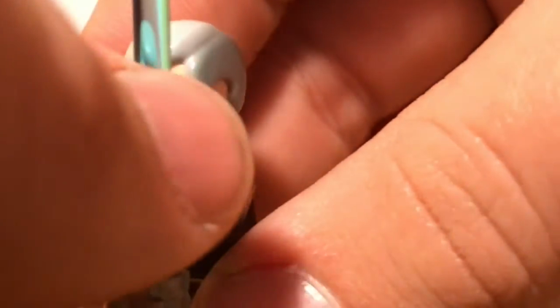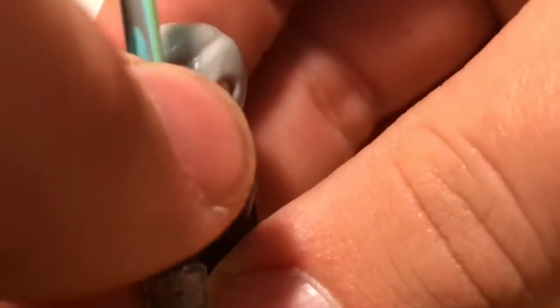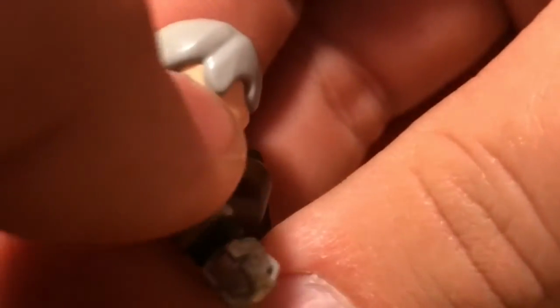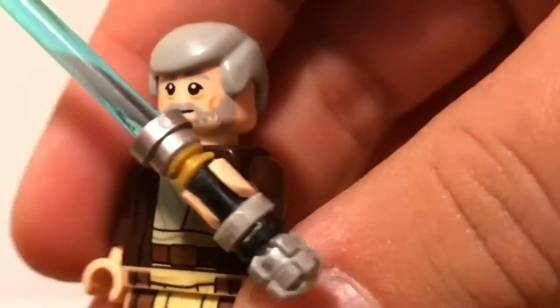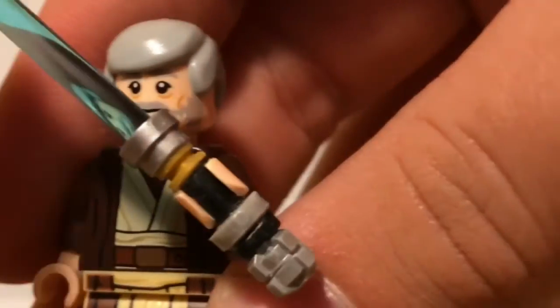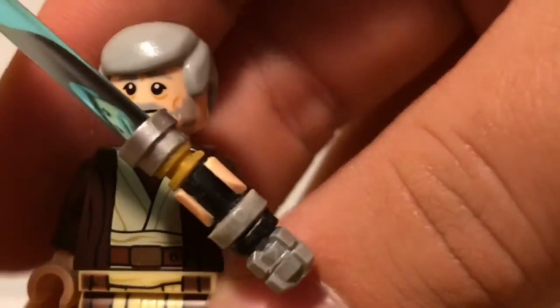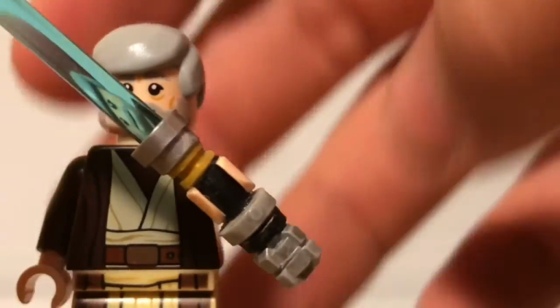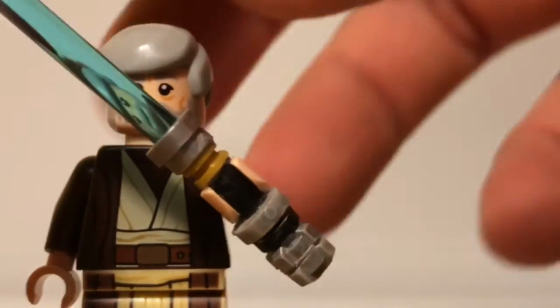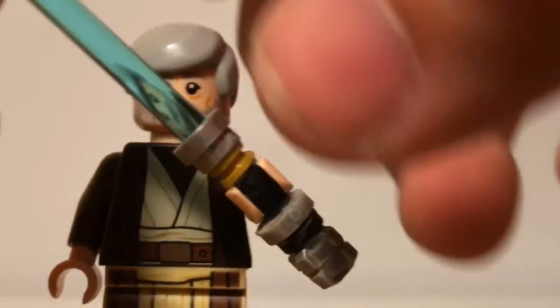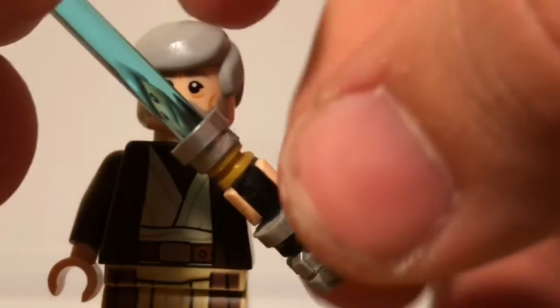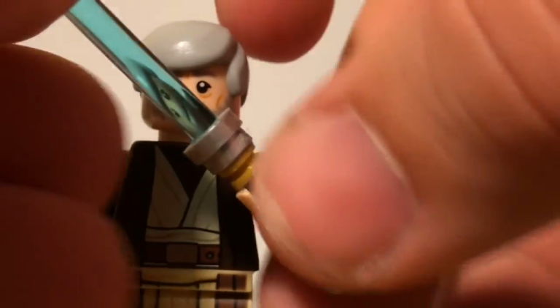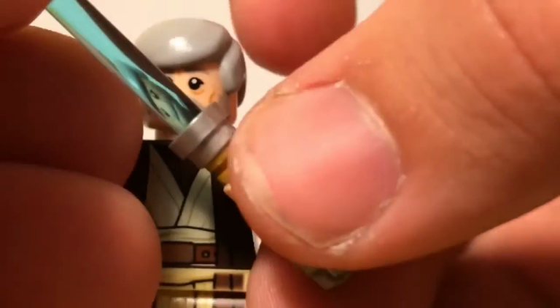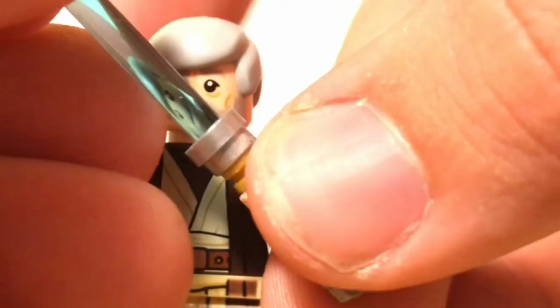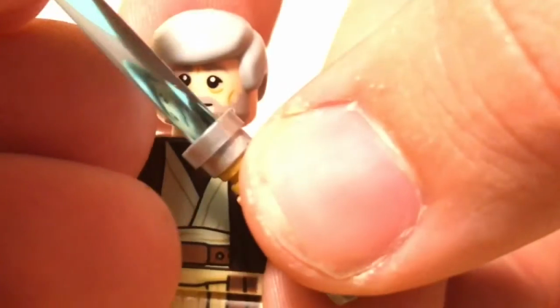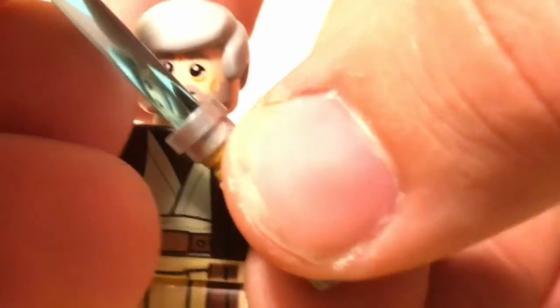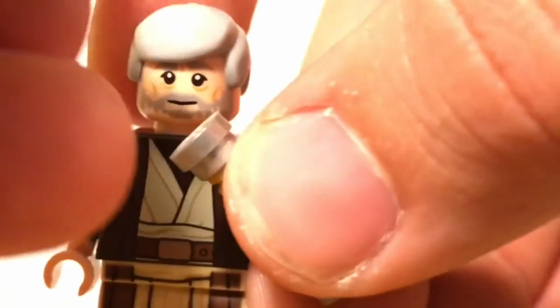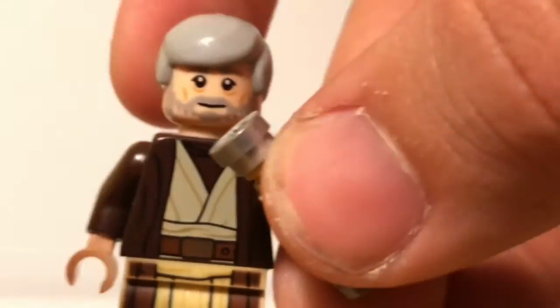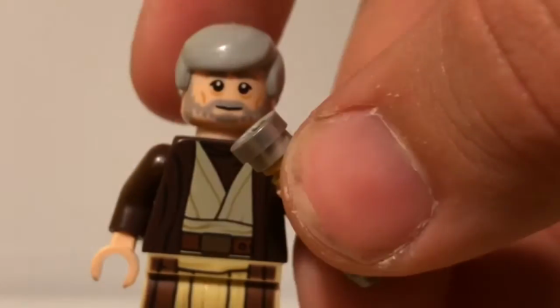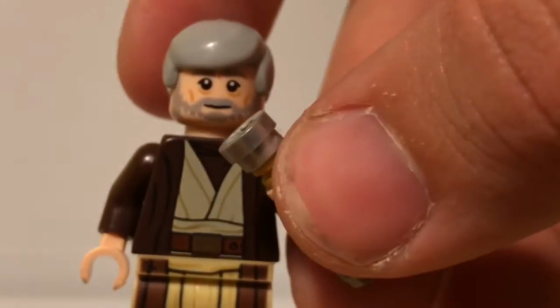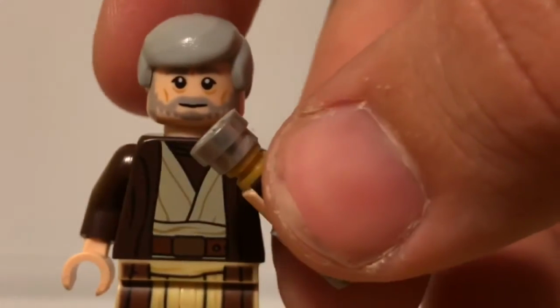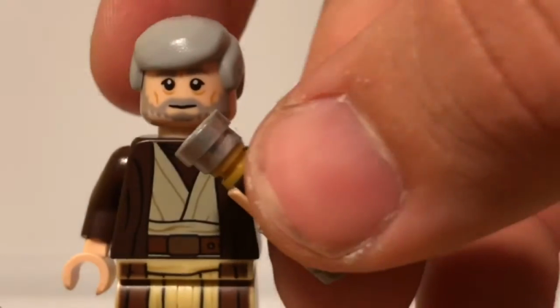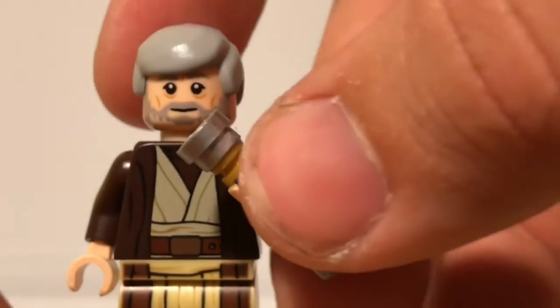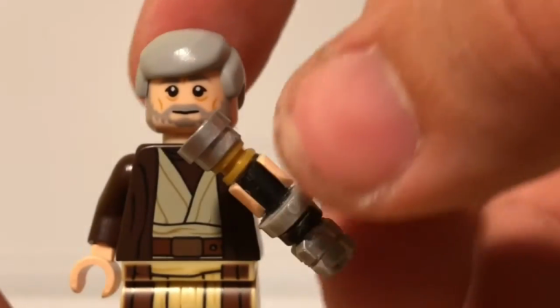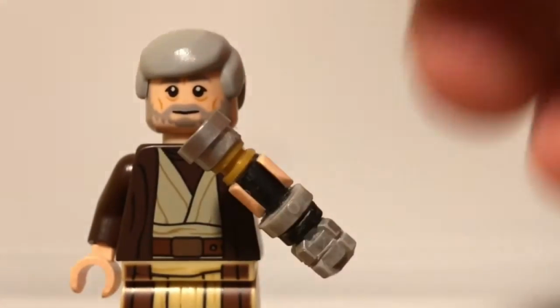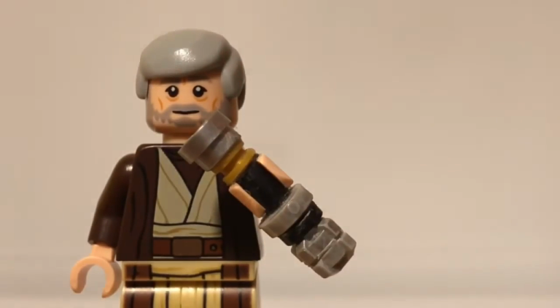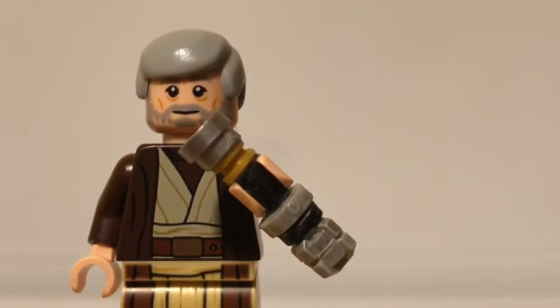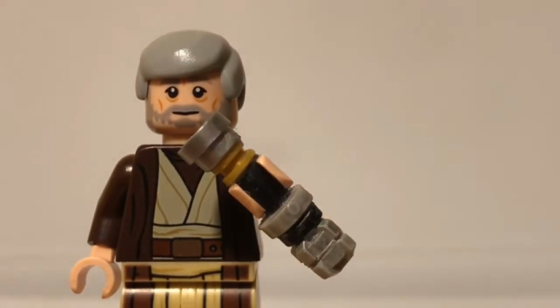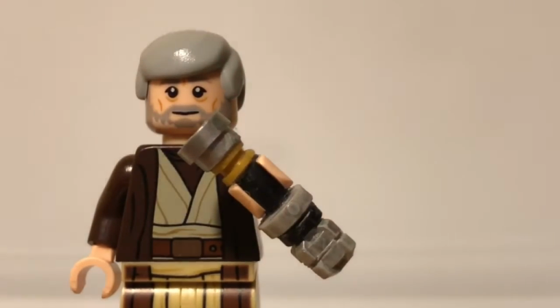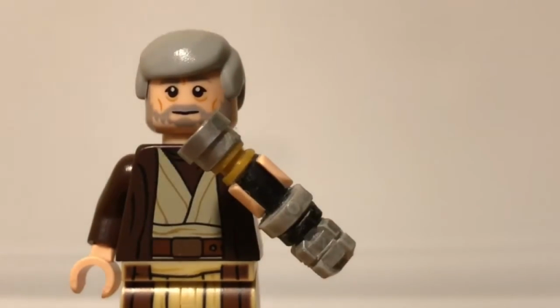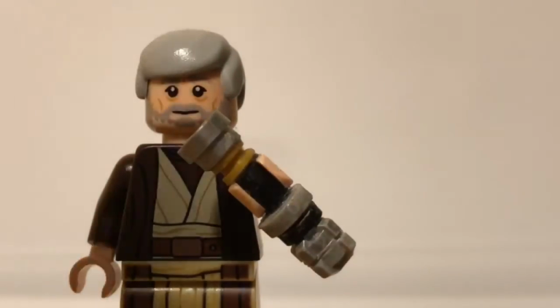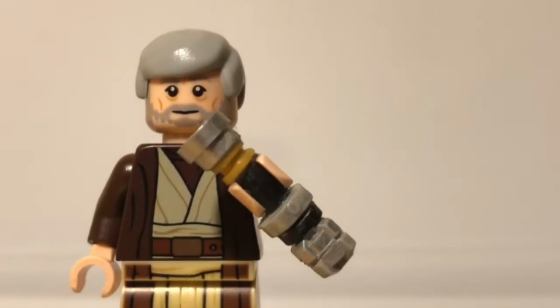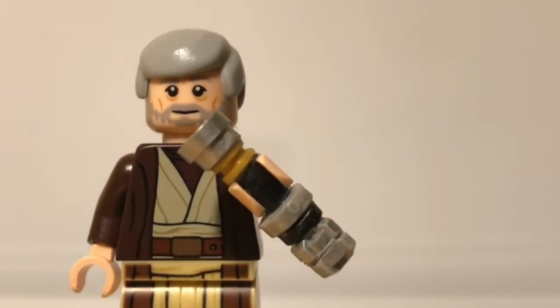The minifigure's hand can hold it and the blade can come out. So that's pretty cool.